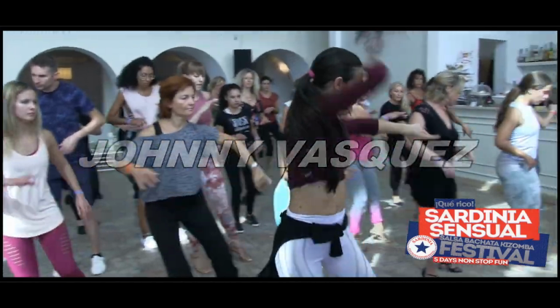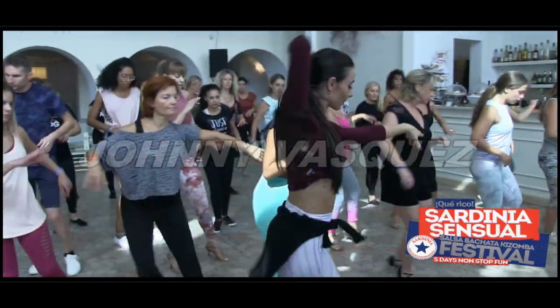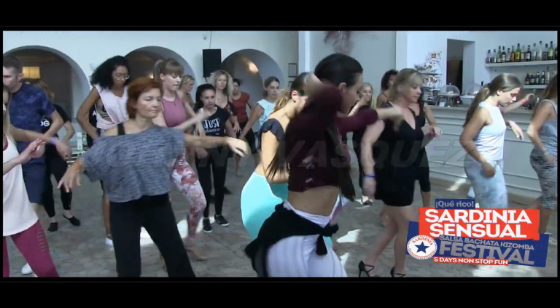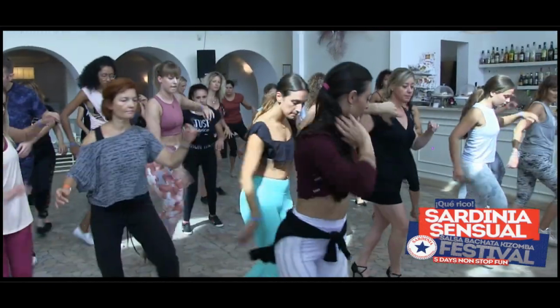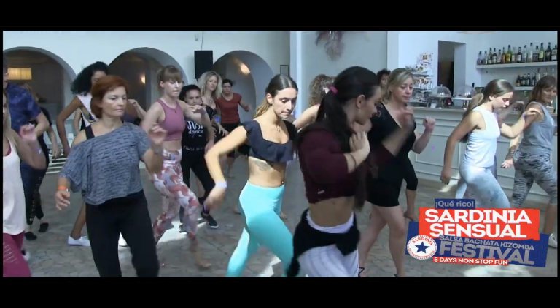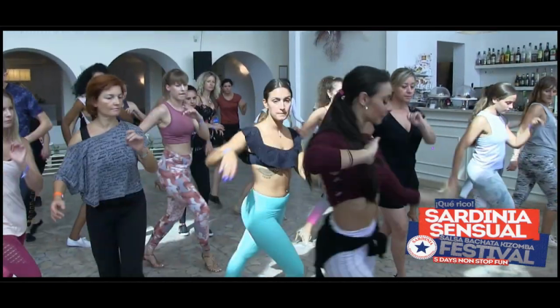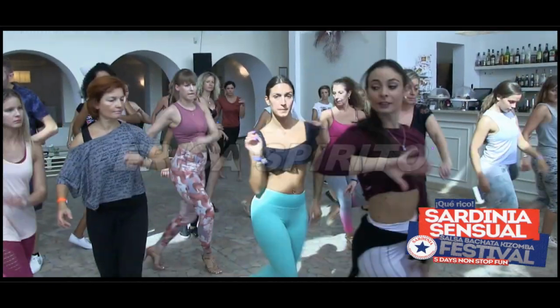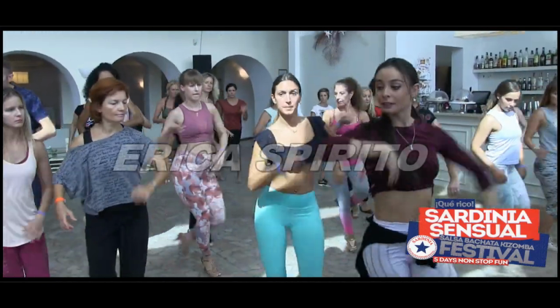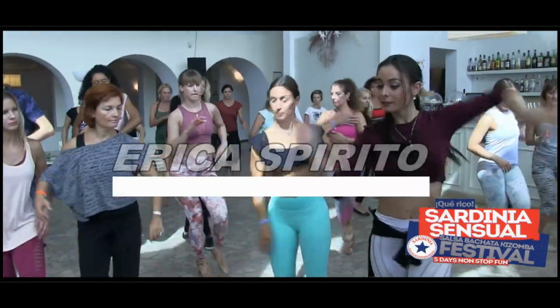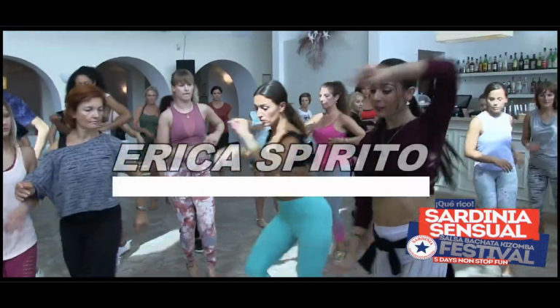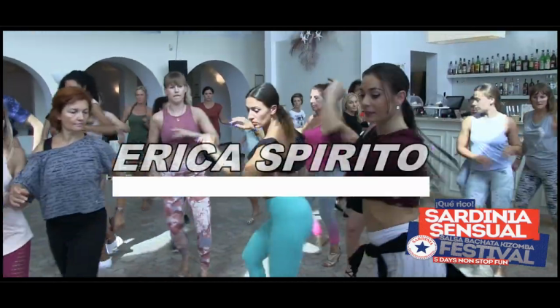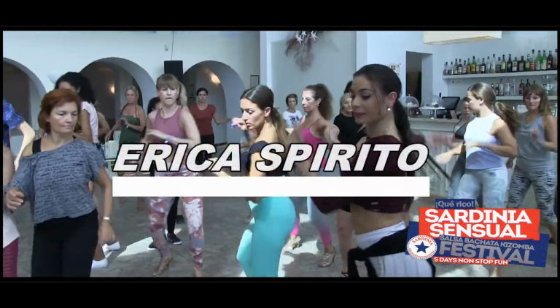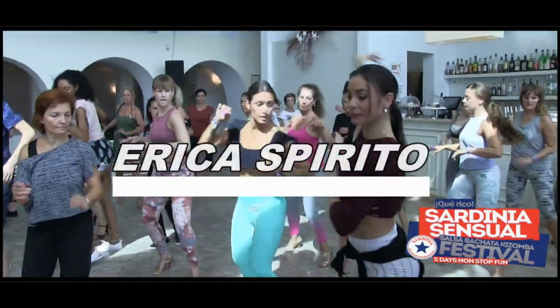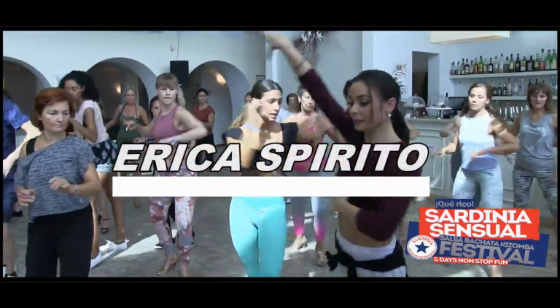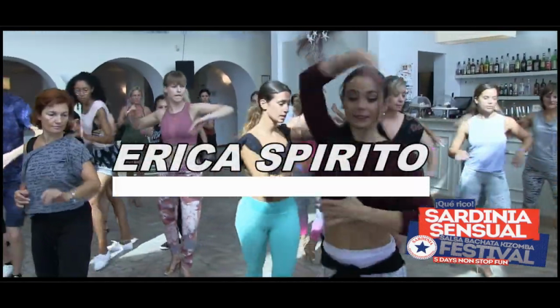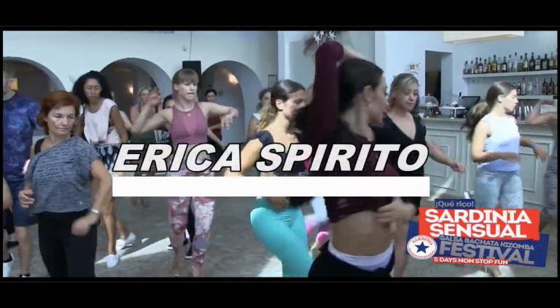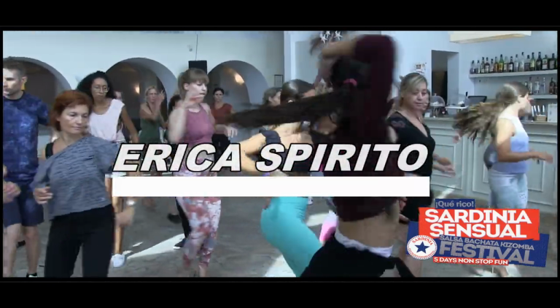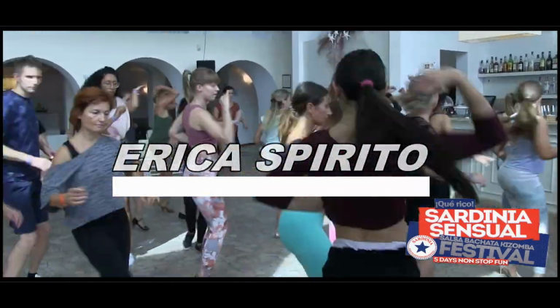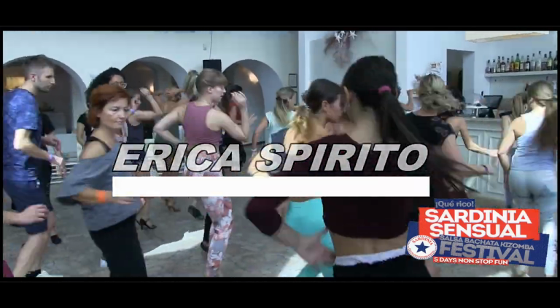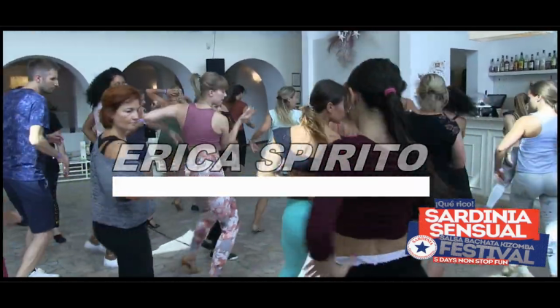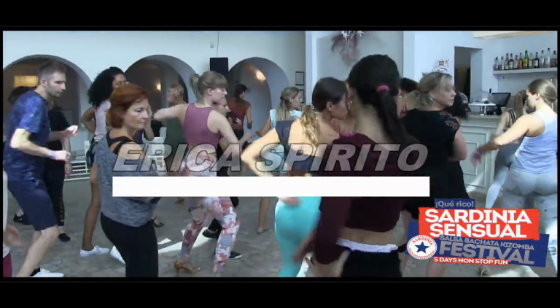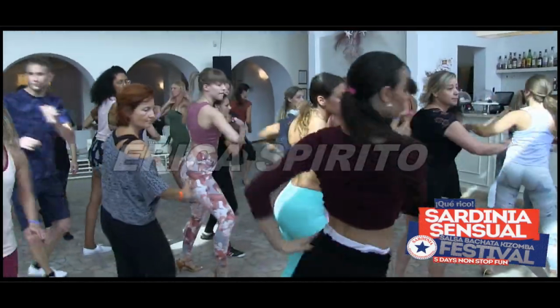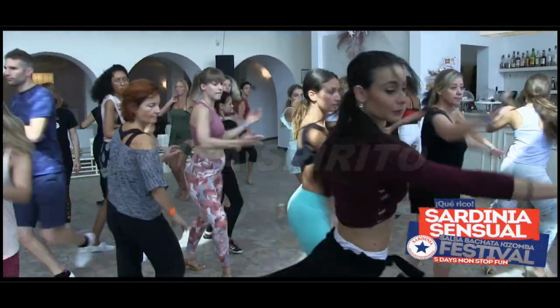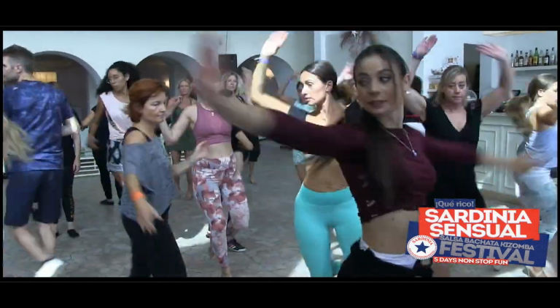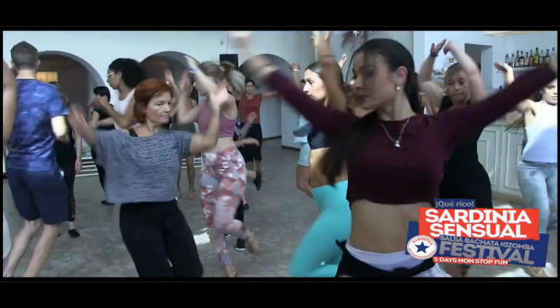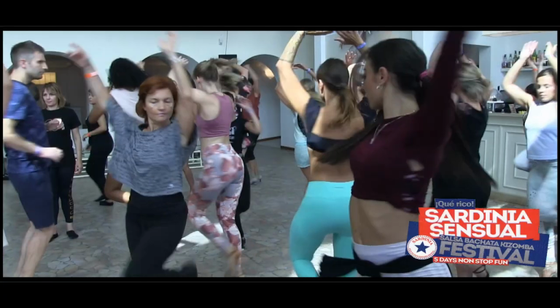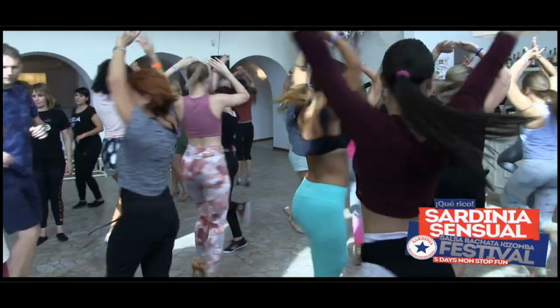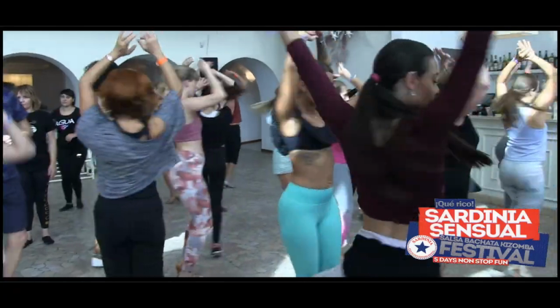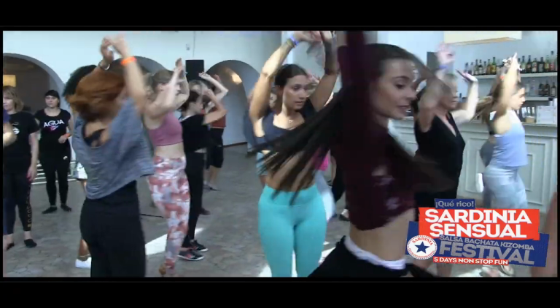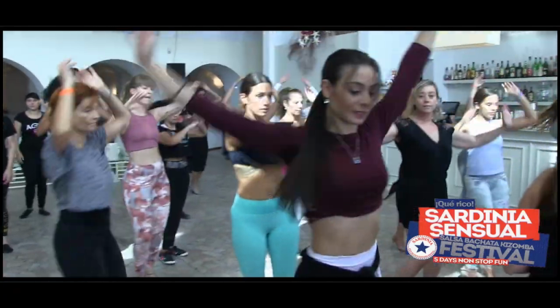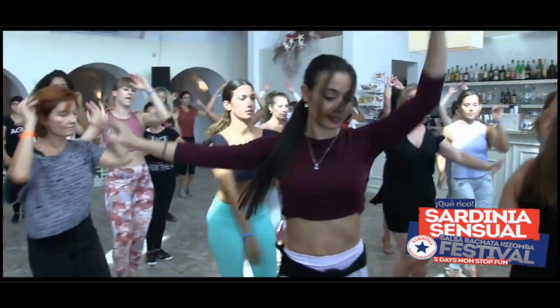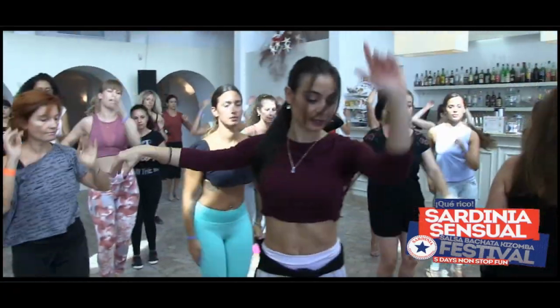One, two, three — all, six, seven. One, two, three, five, six, seven.